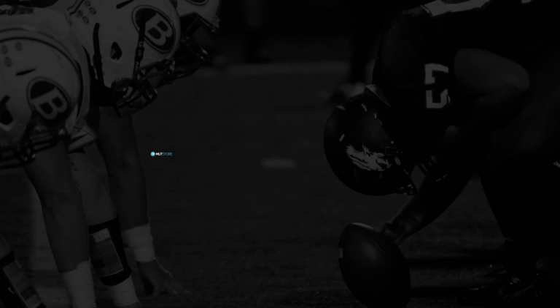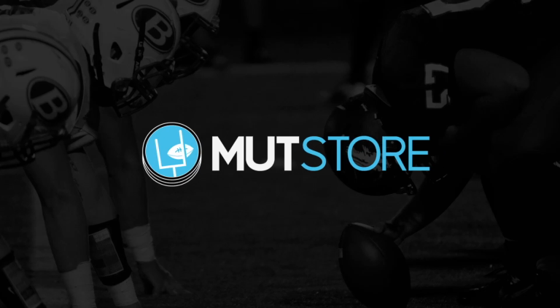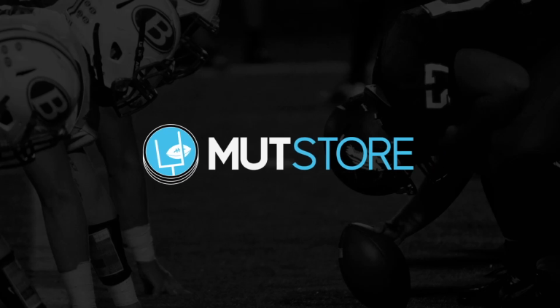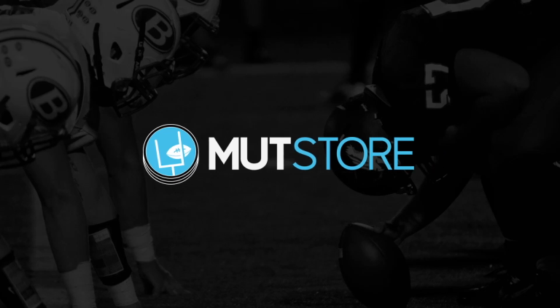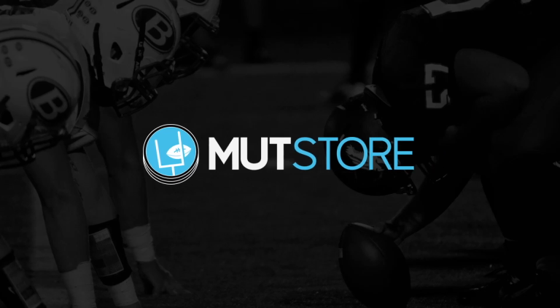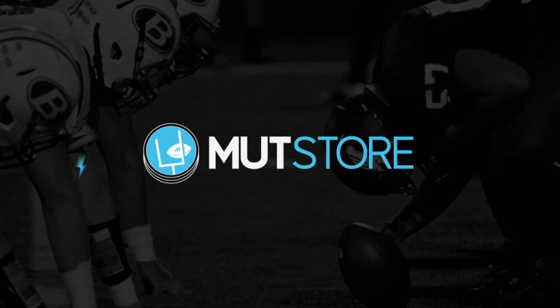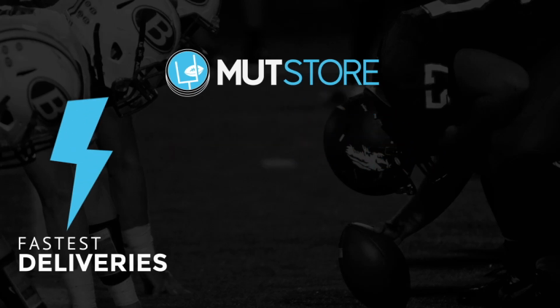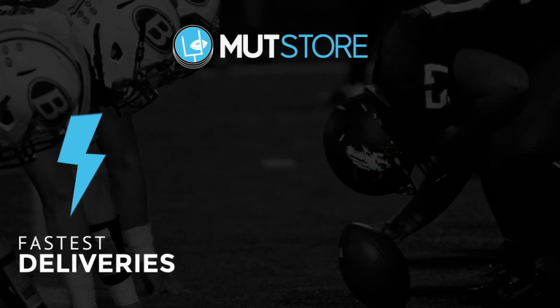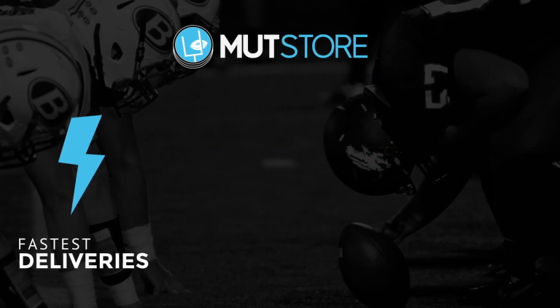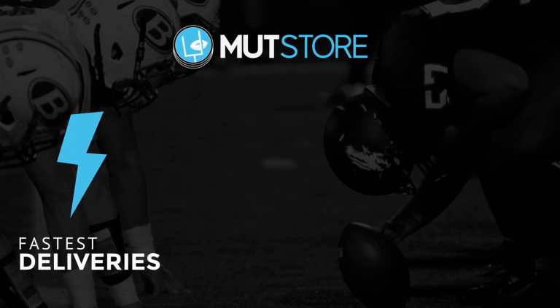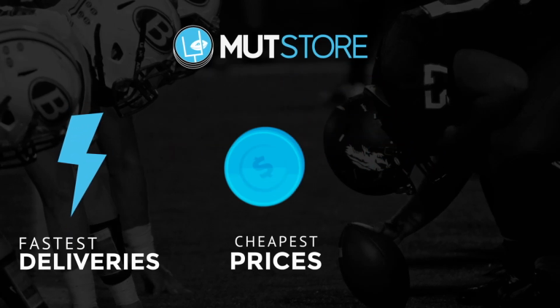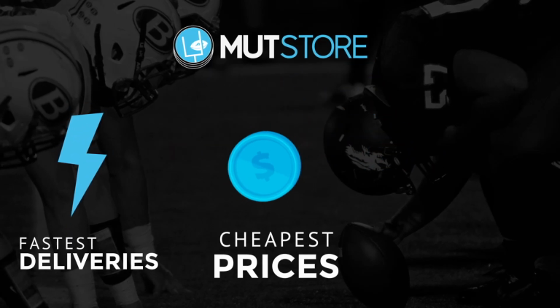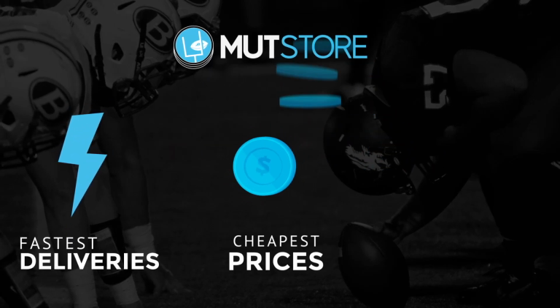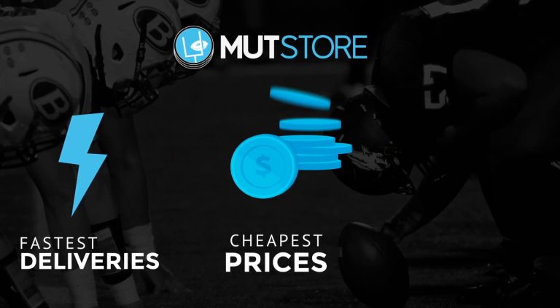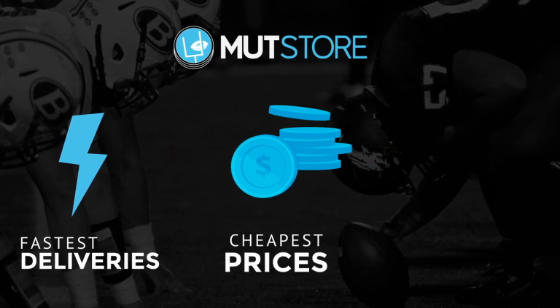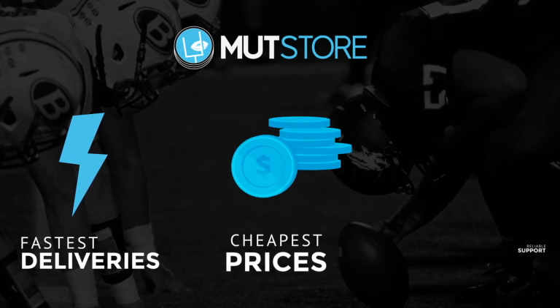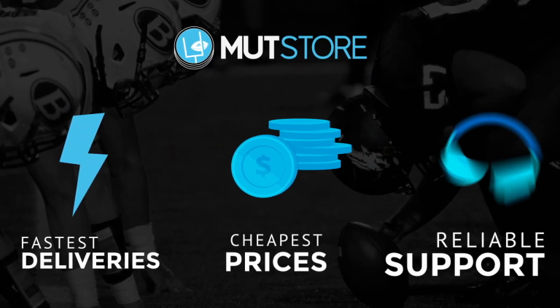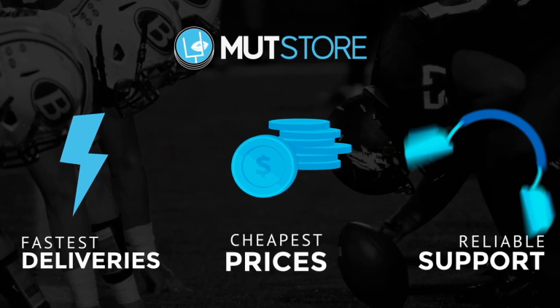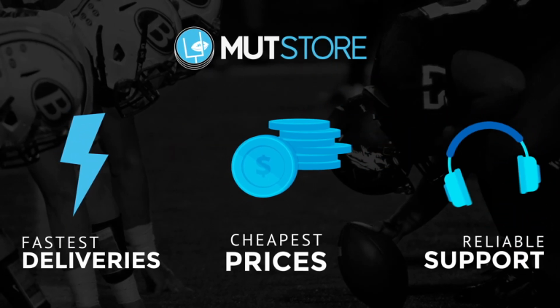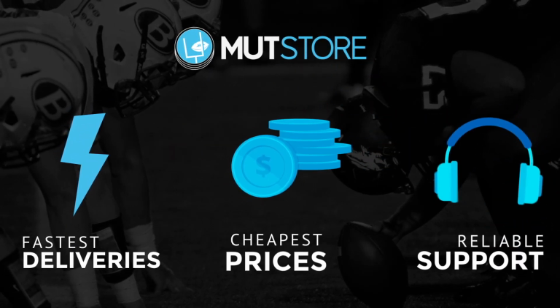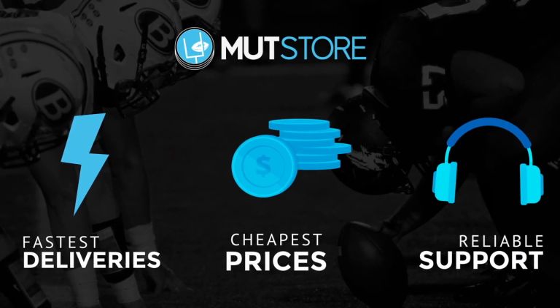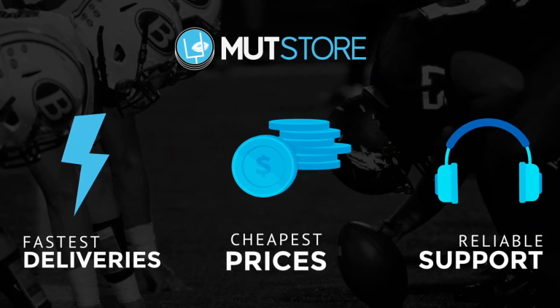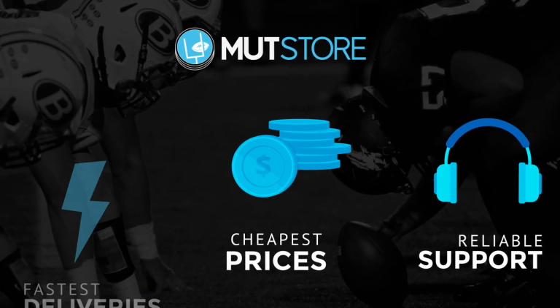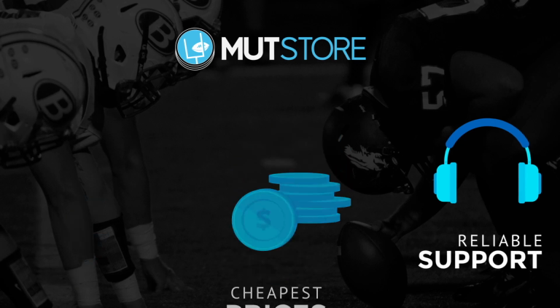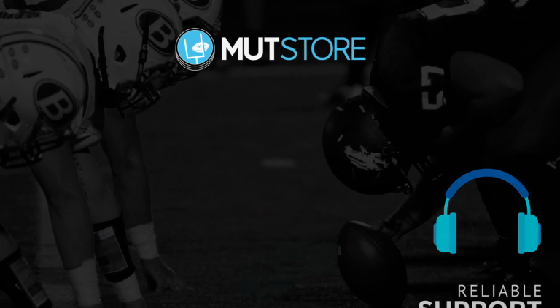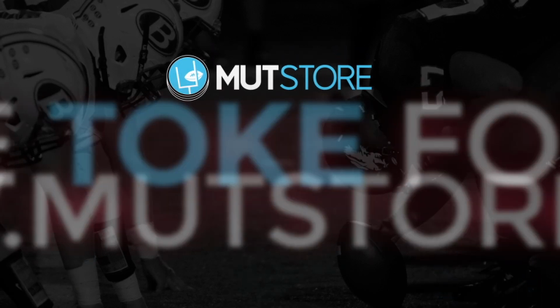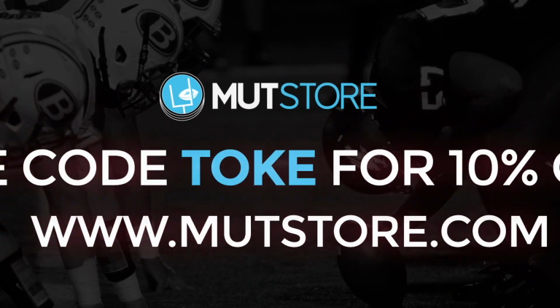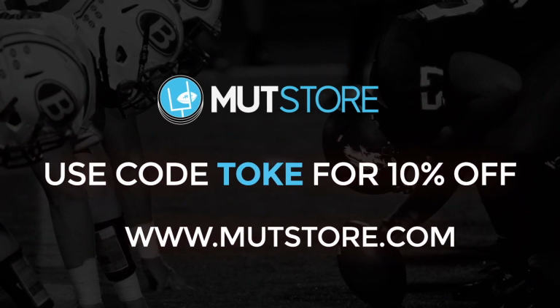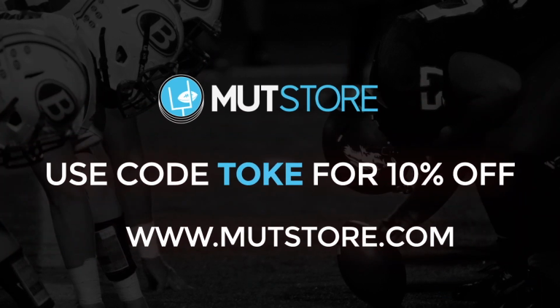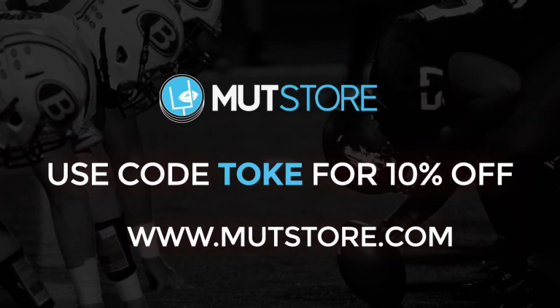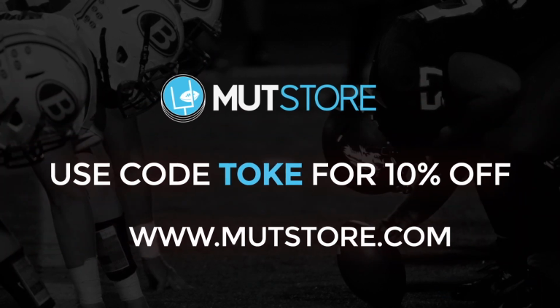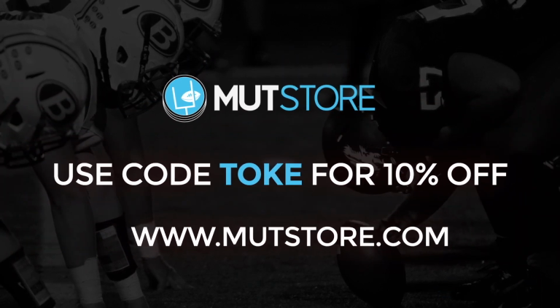If you guys need coins to pick up a player for your team, check out Mutt Store. Use promo code TOKE for 10% off.